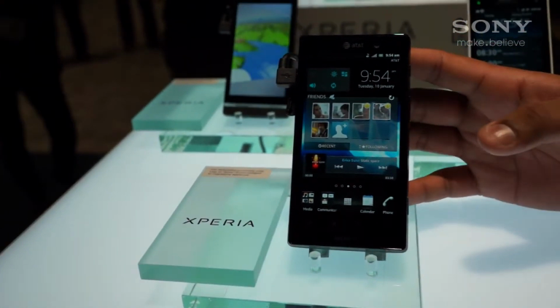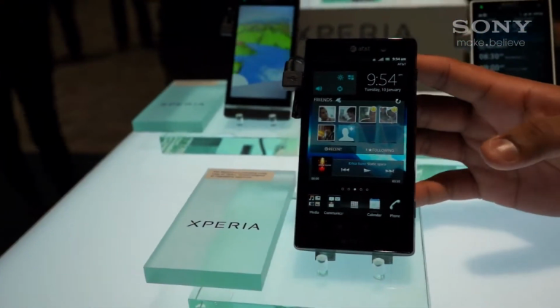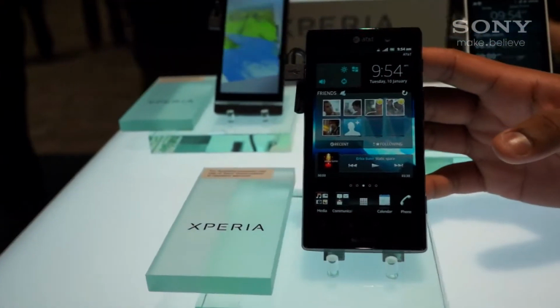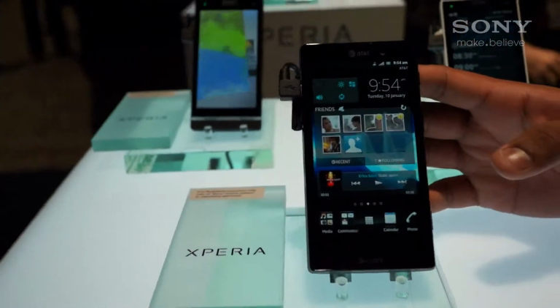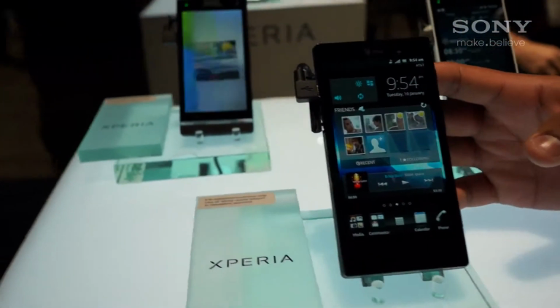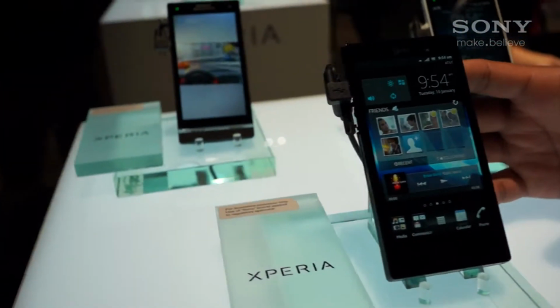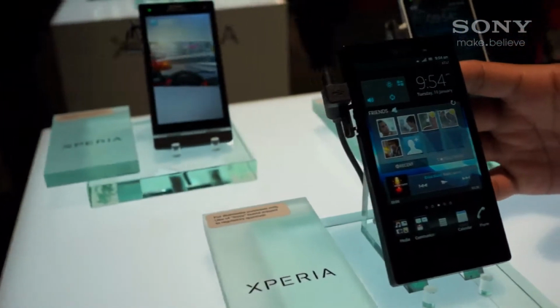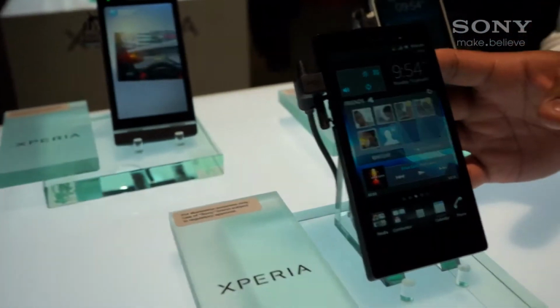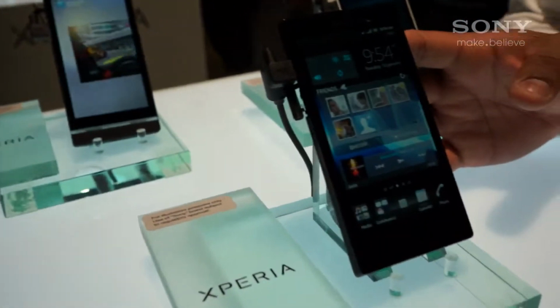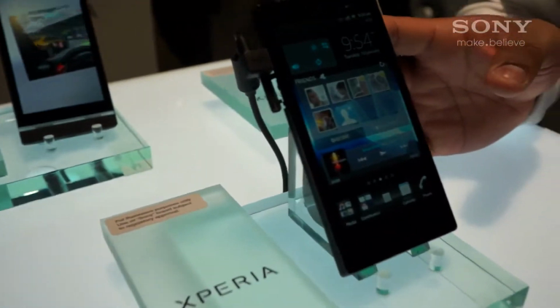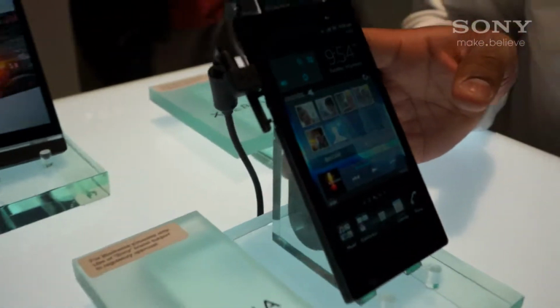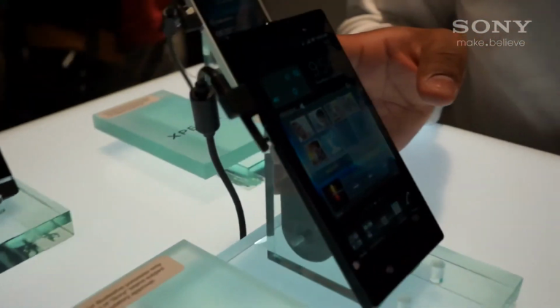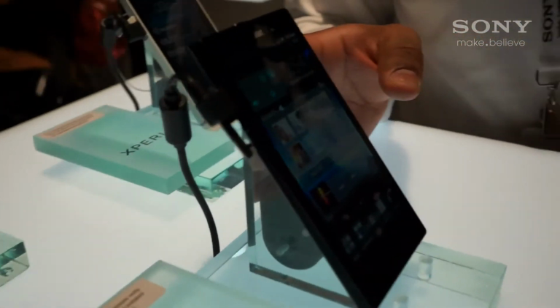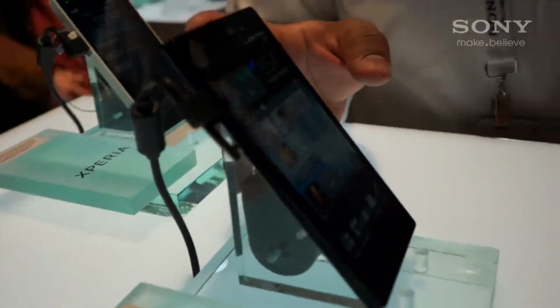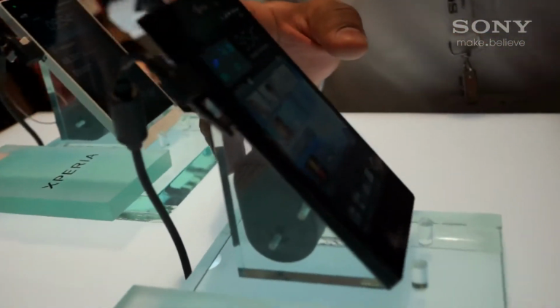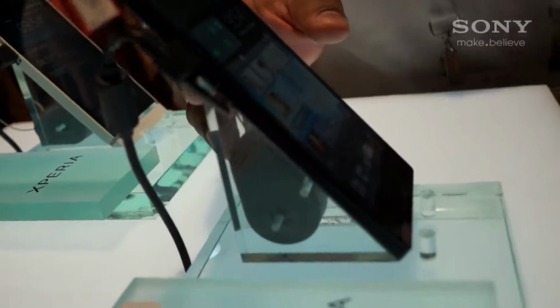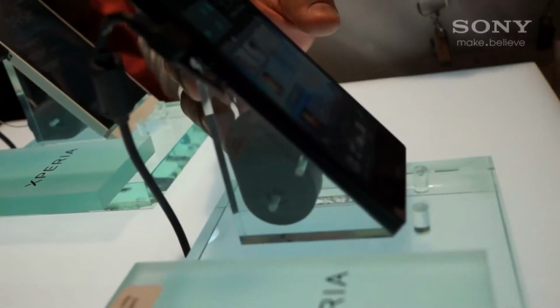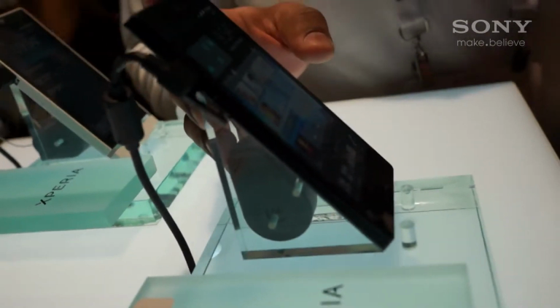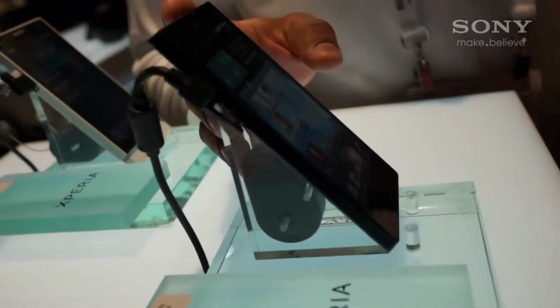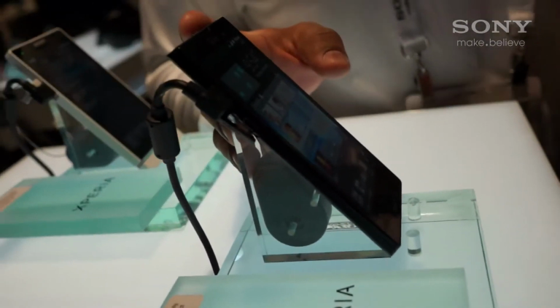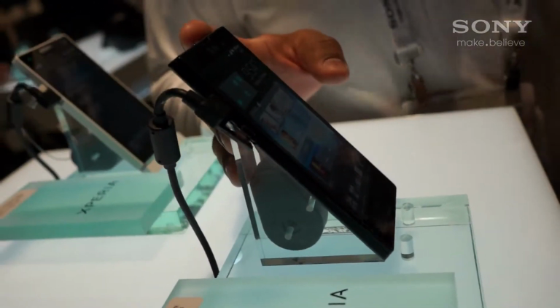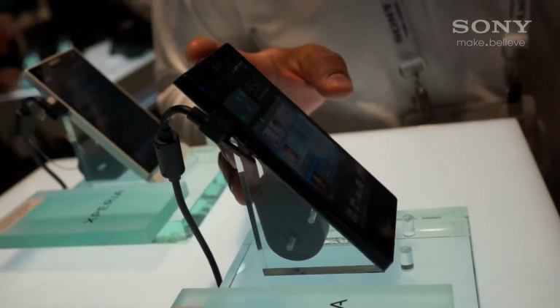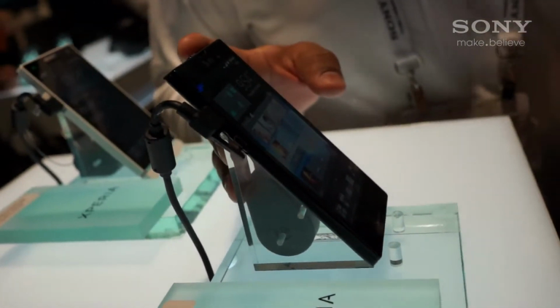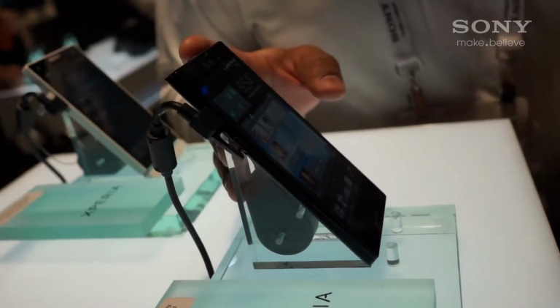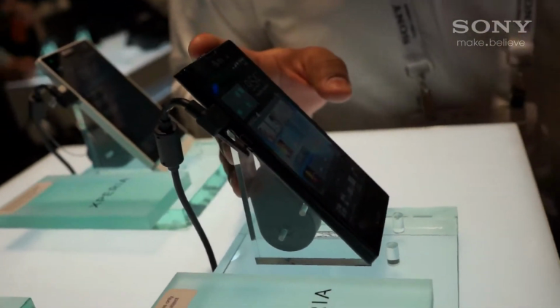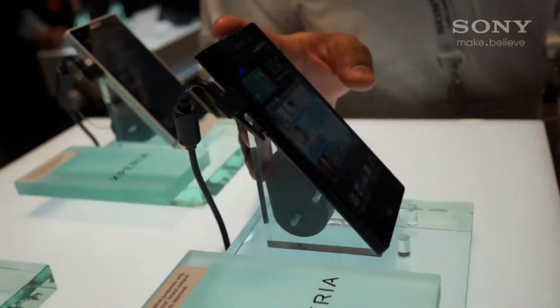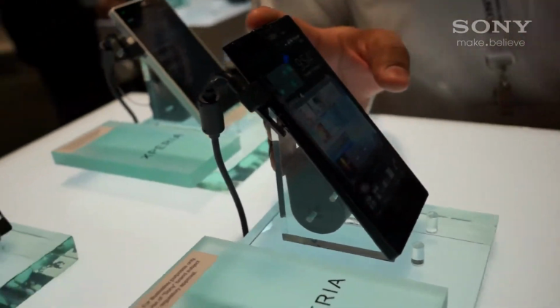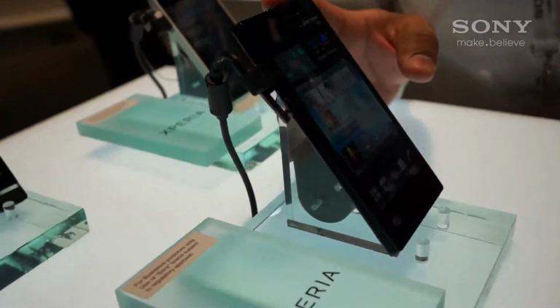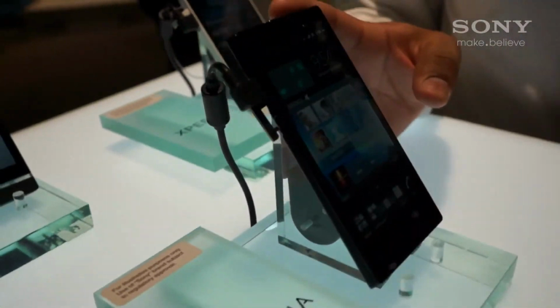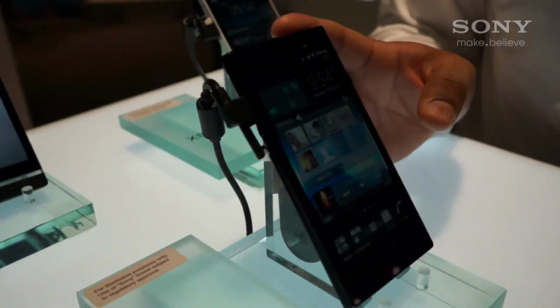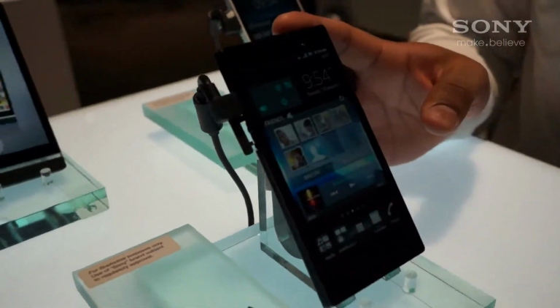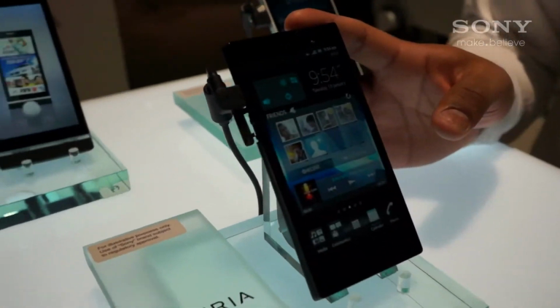With this one right here, we have Android 2.3.7, which is the latest, greatest Android platform on Gingerbread.